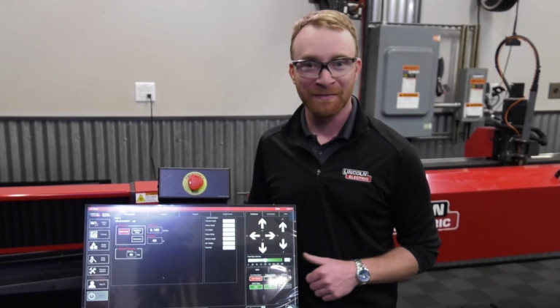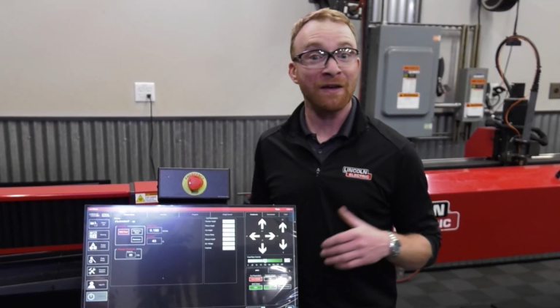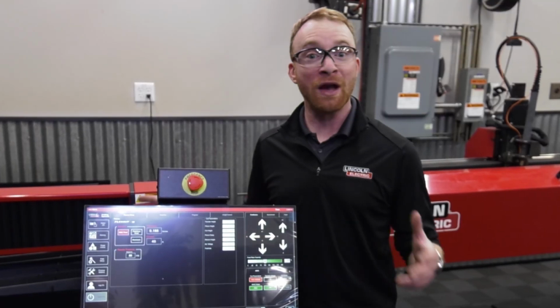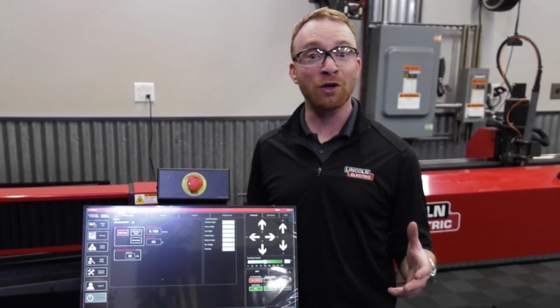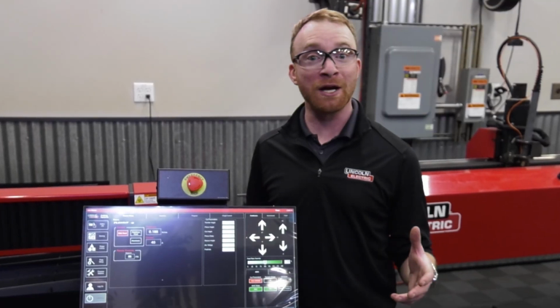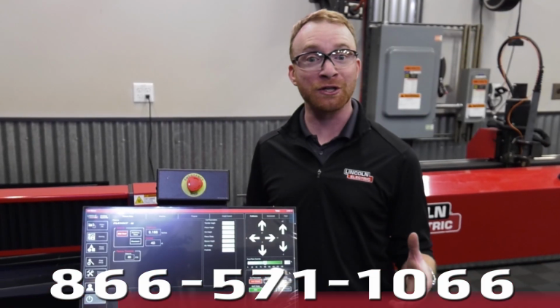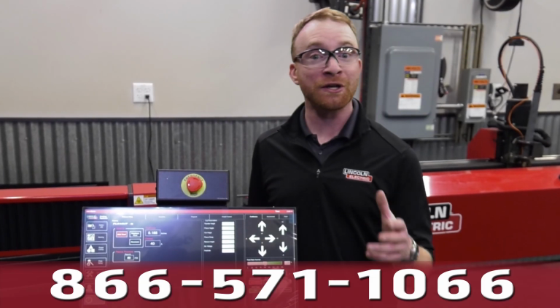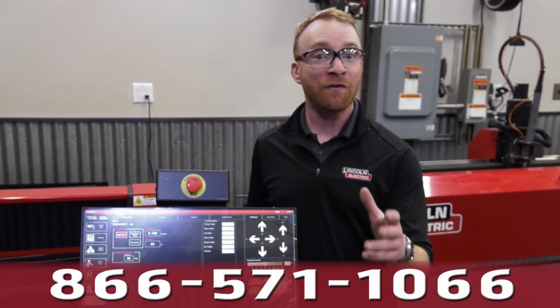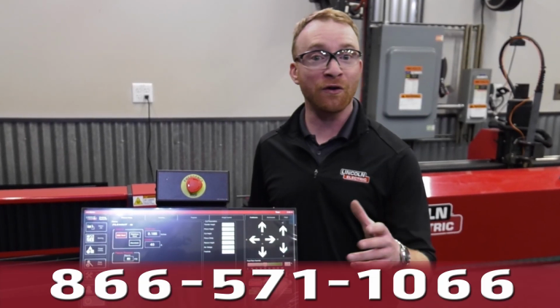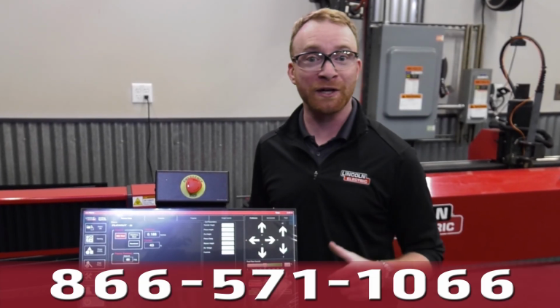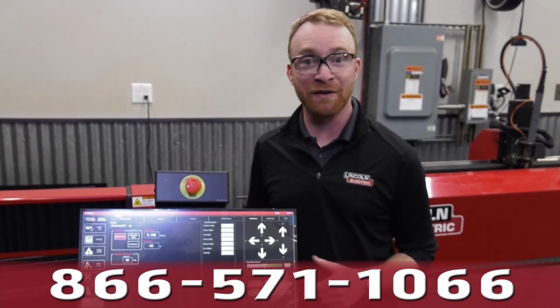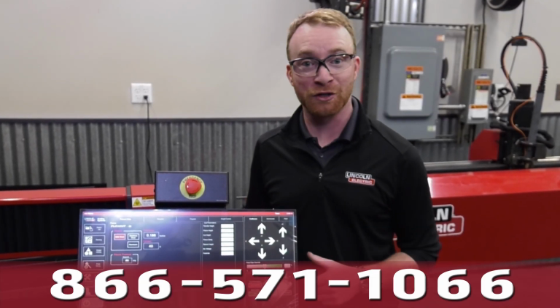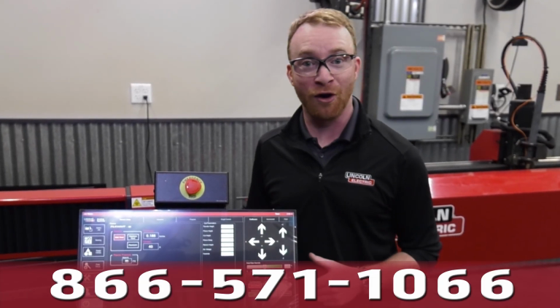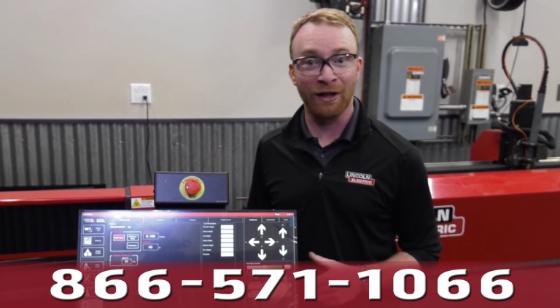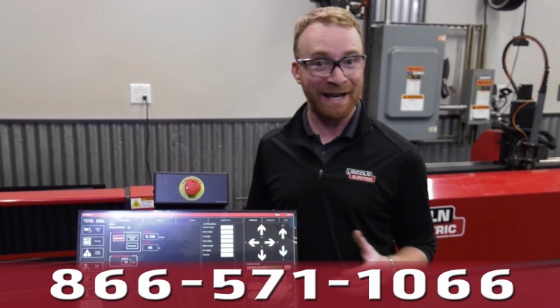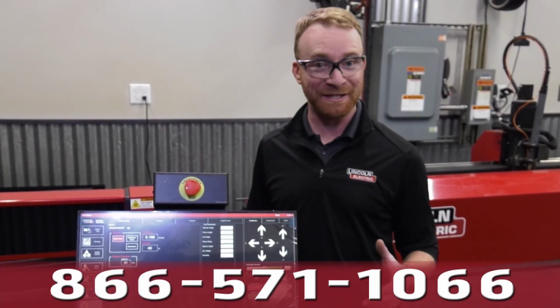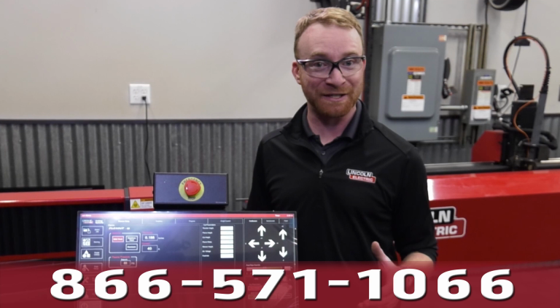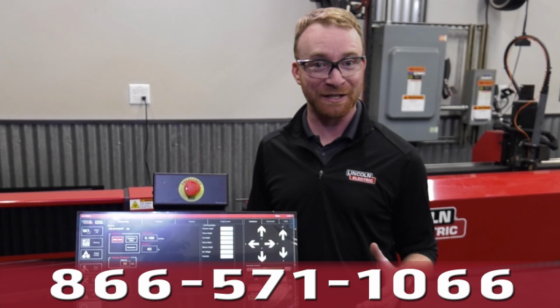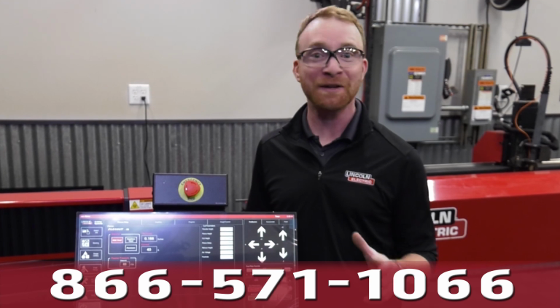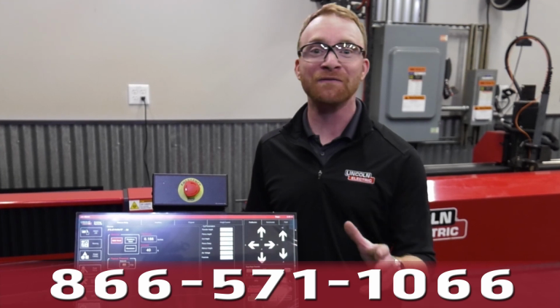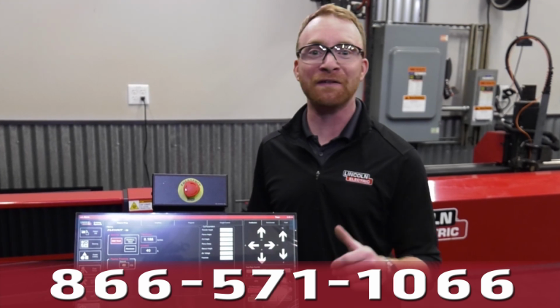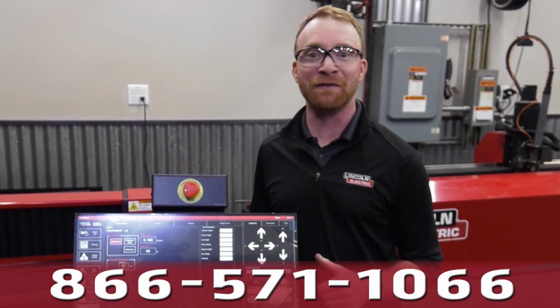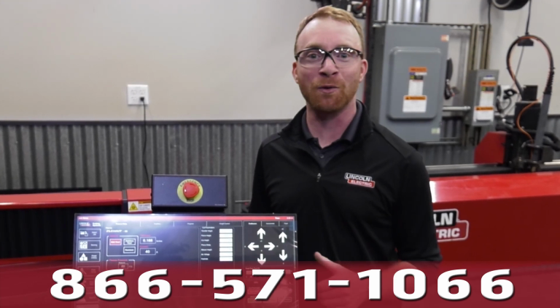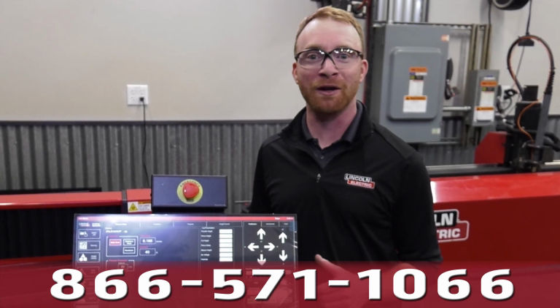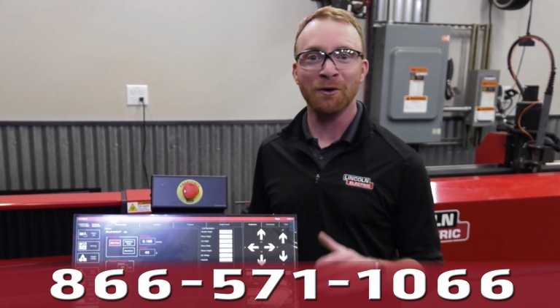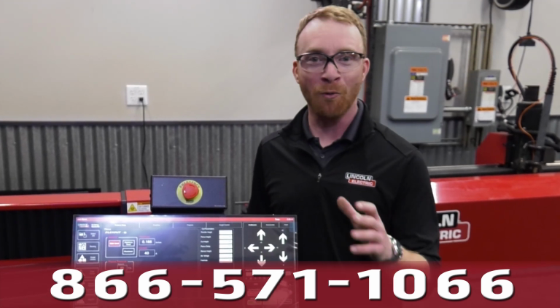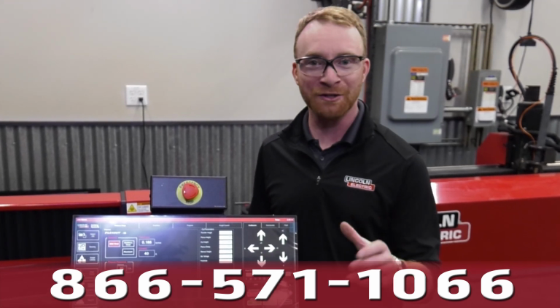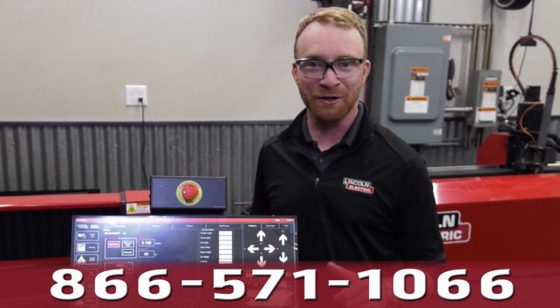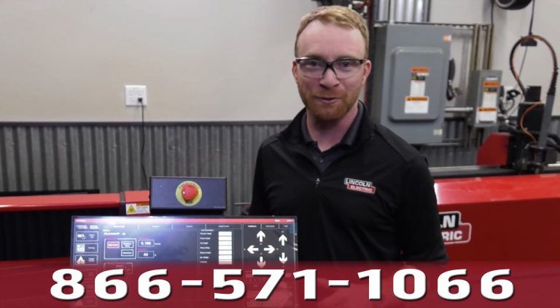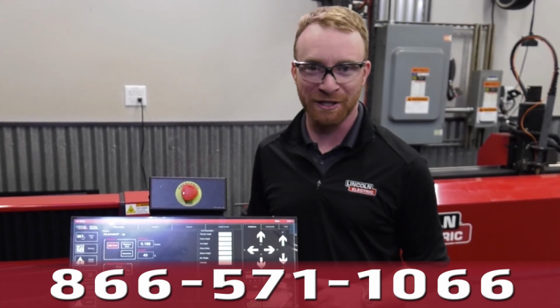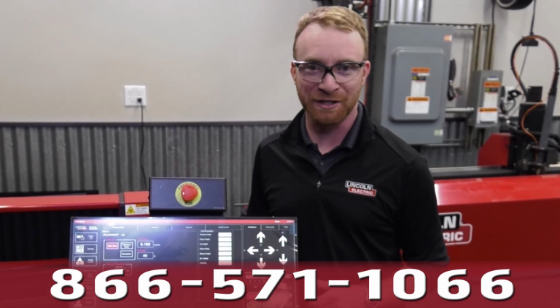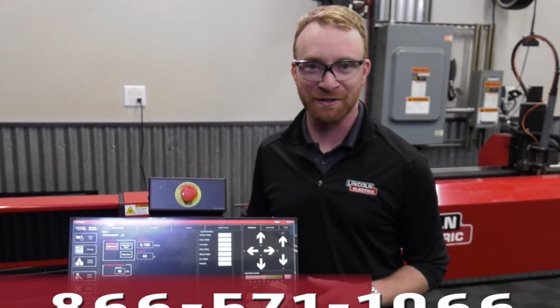If you have any questions, feel free to give us a call at 866-571-1066.